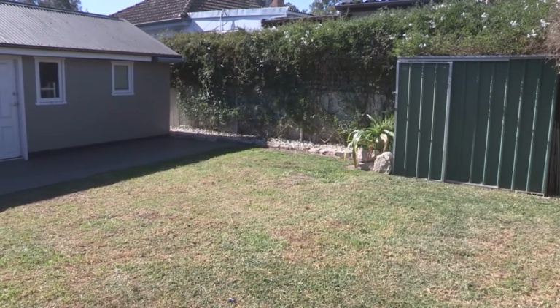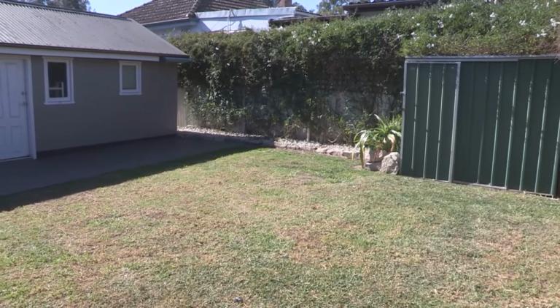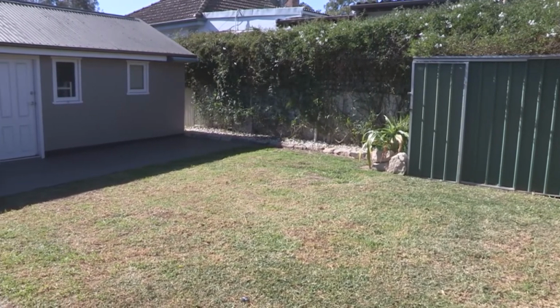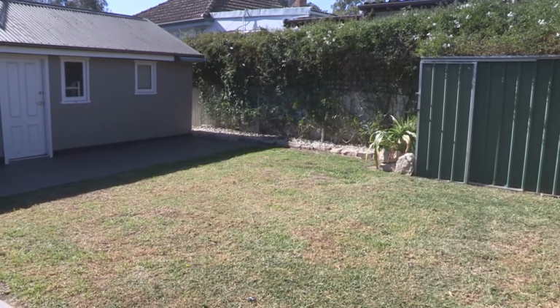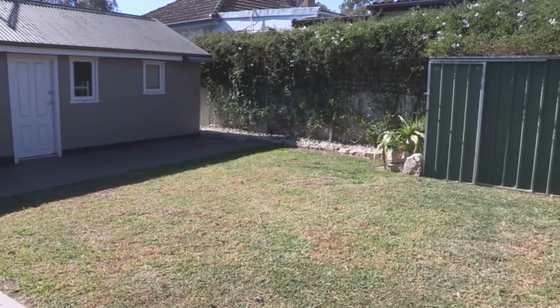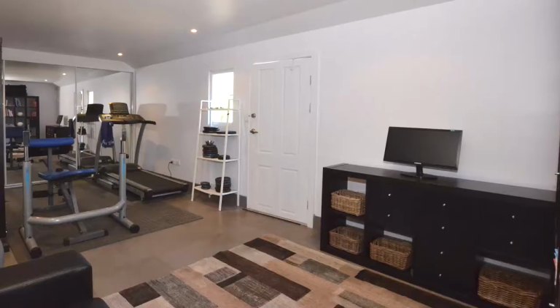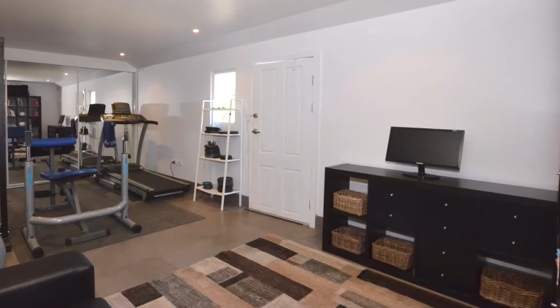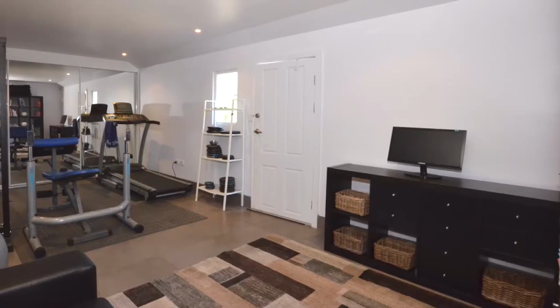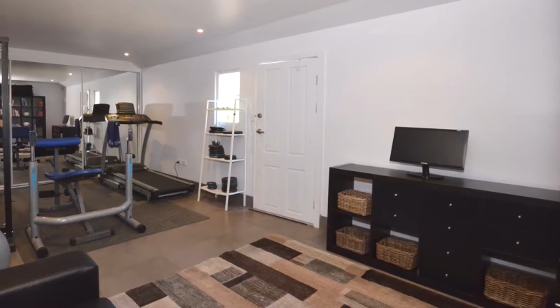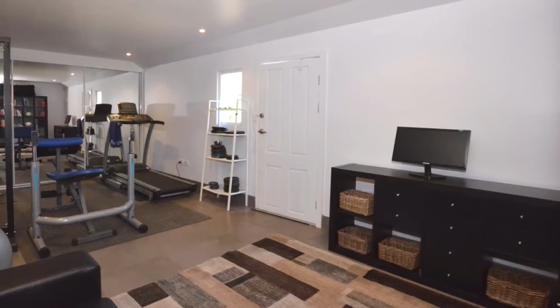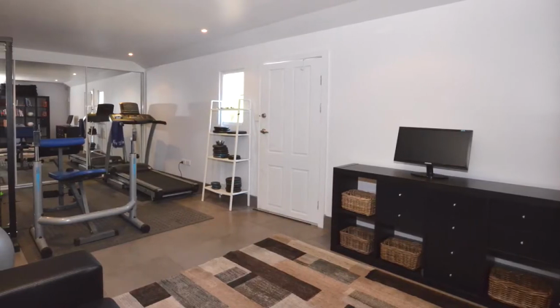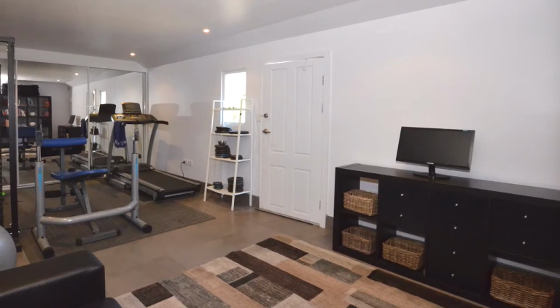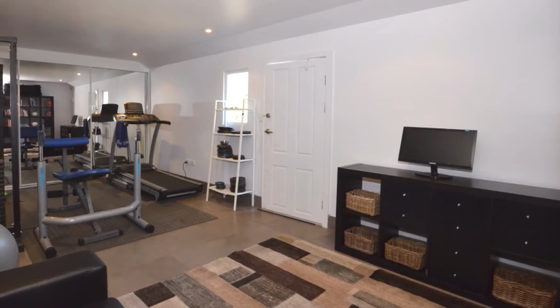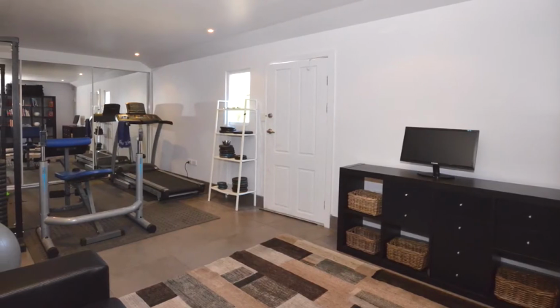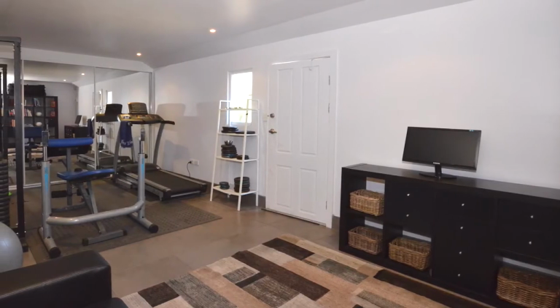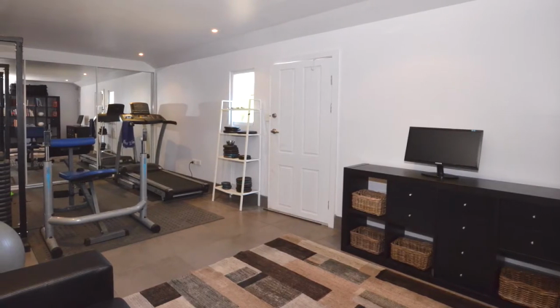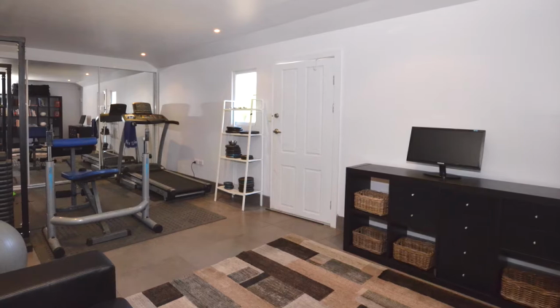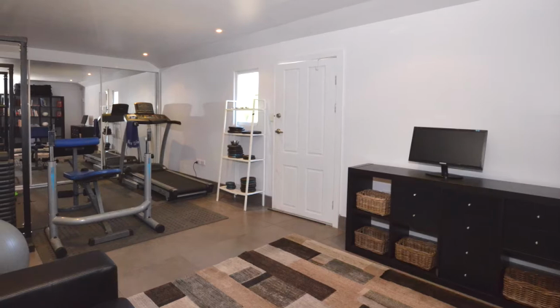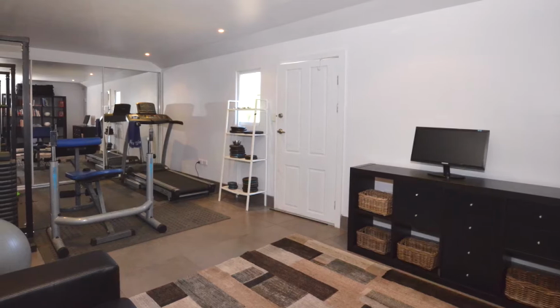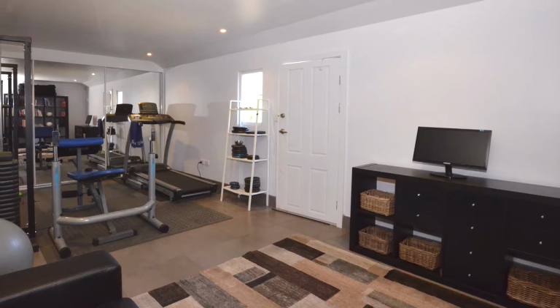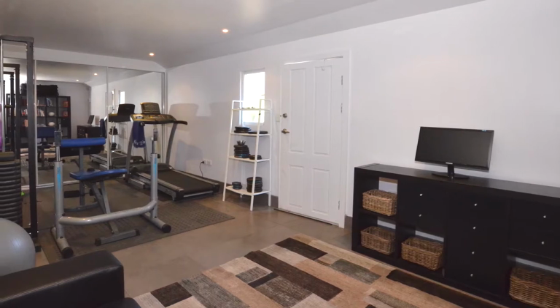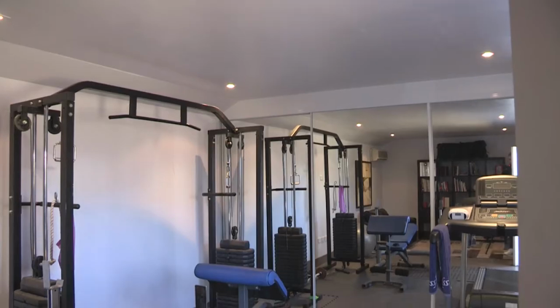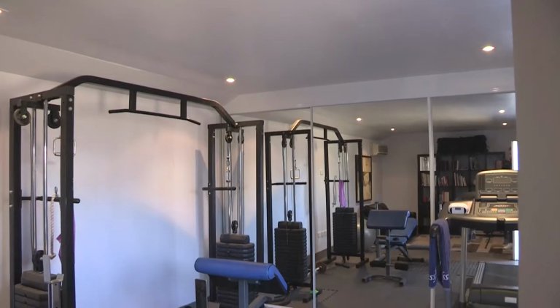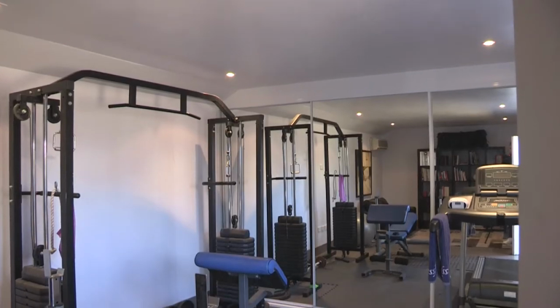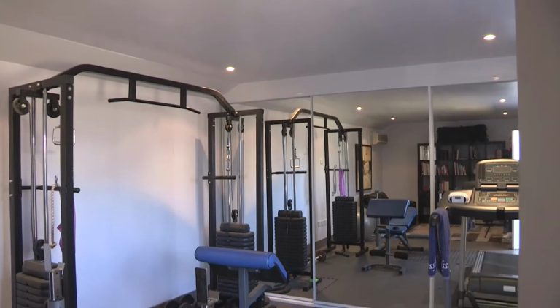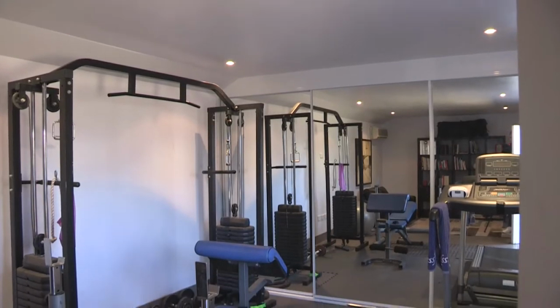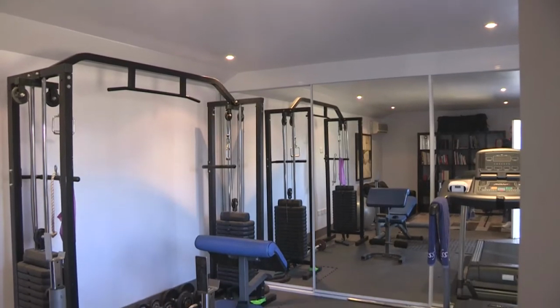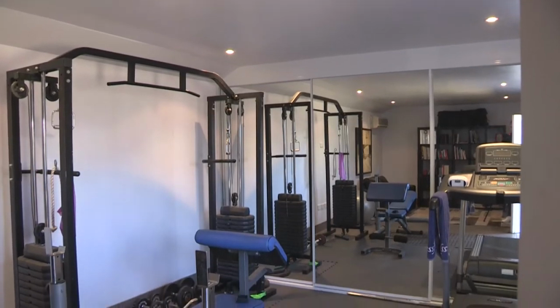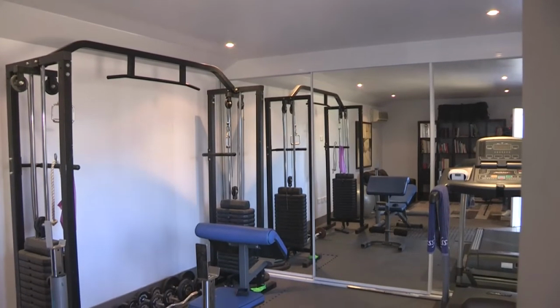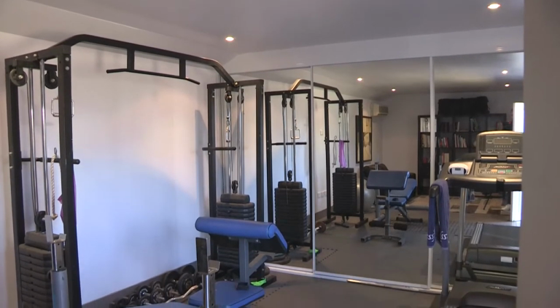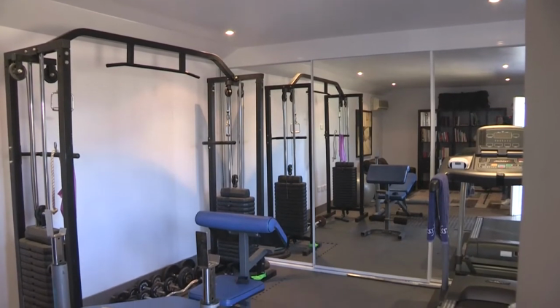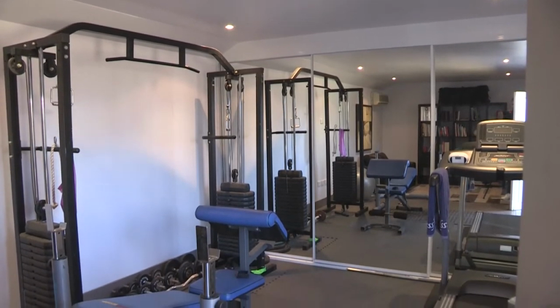The garage has been transformed into the ideal man cave or home gym and study area.